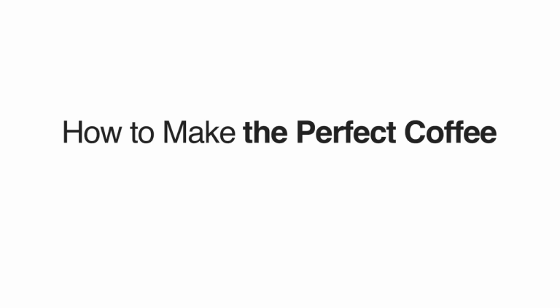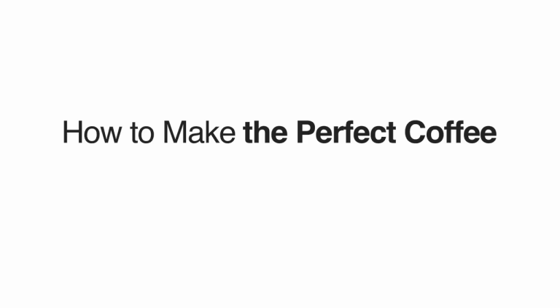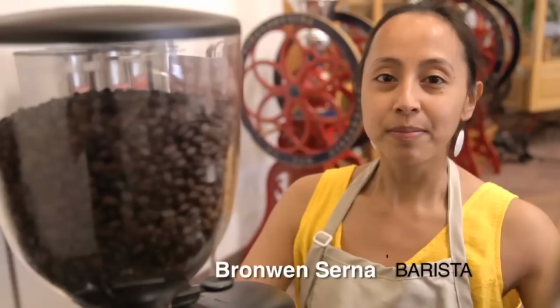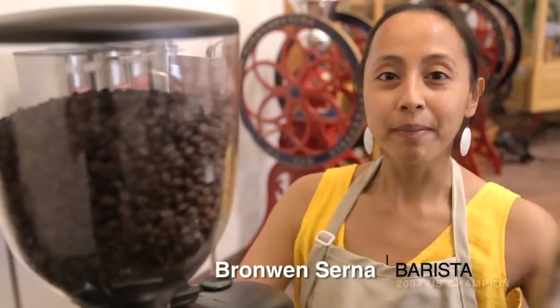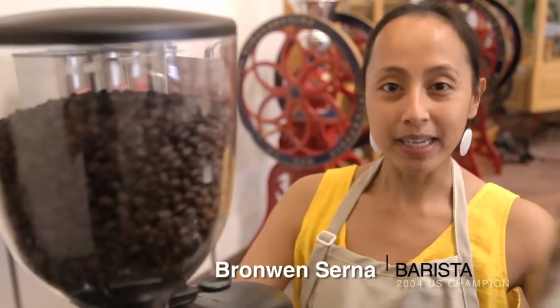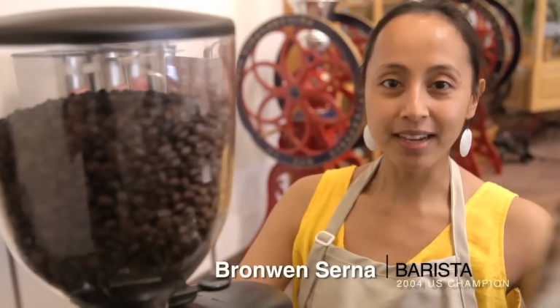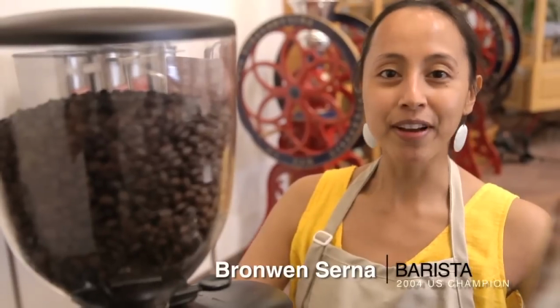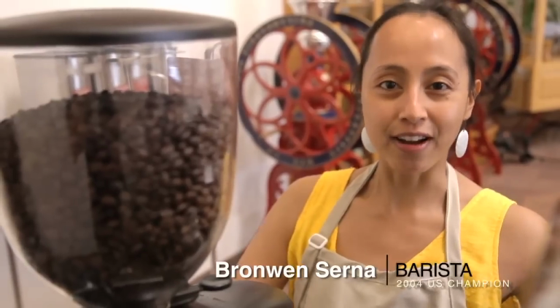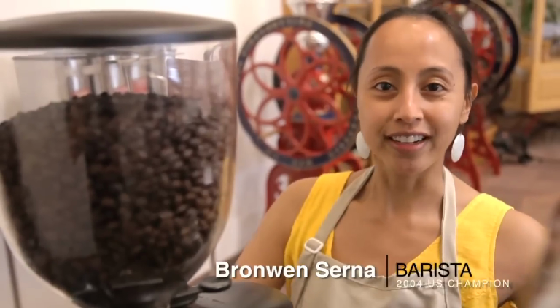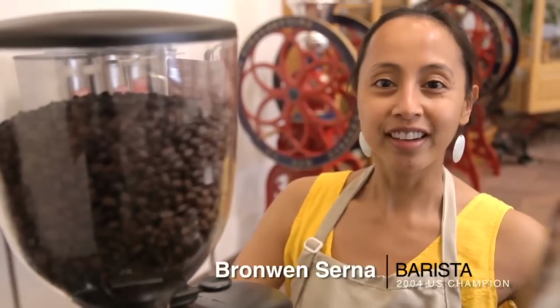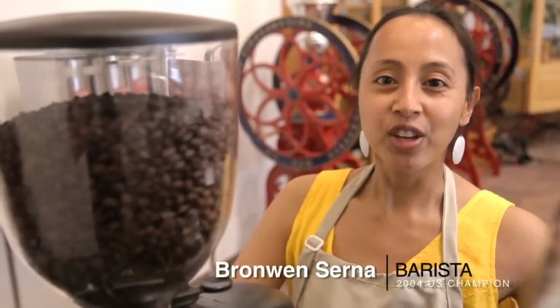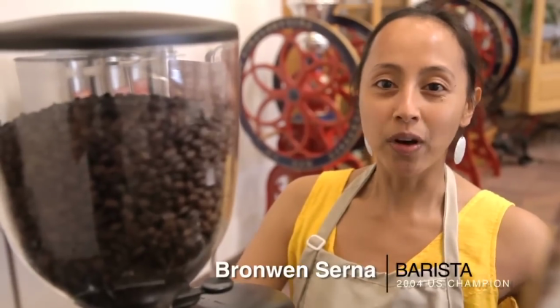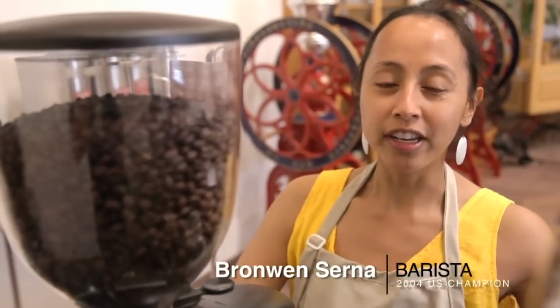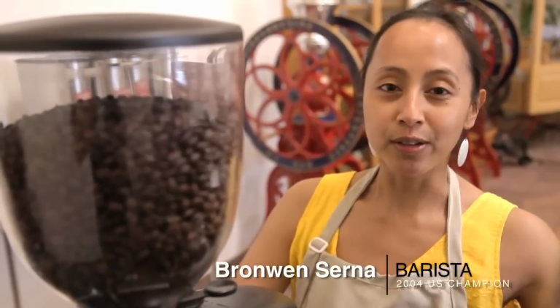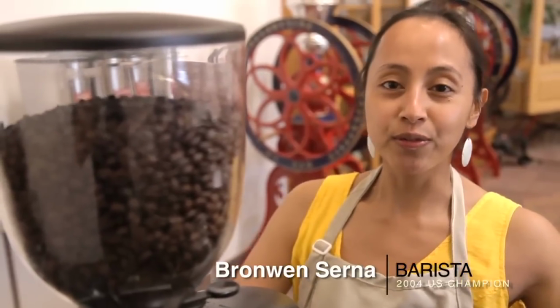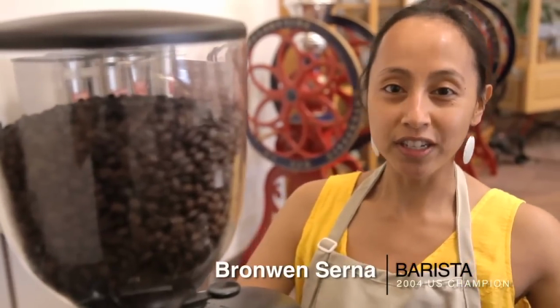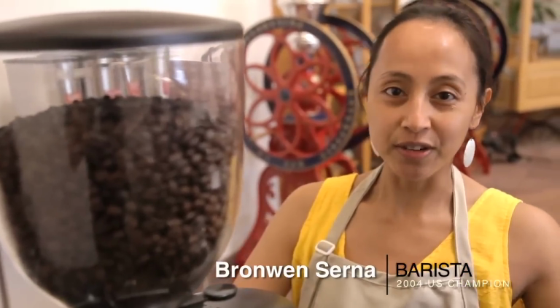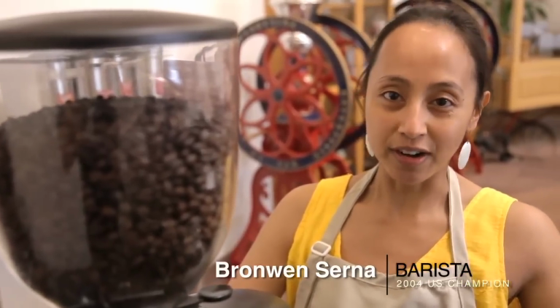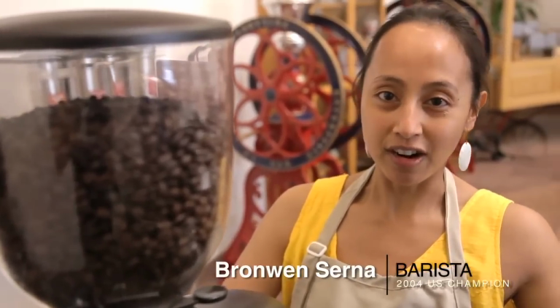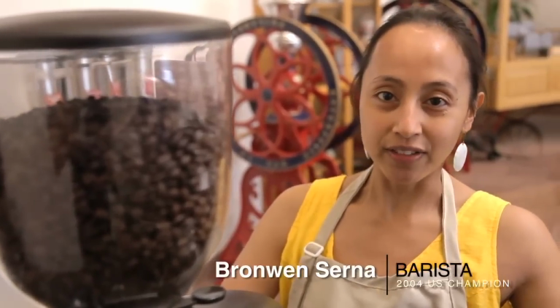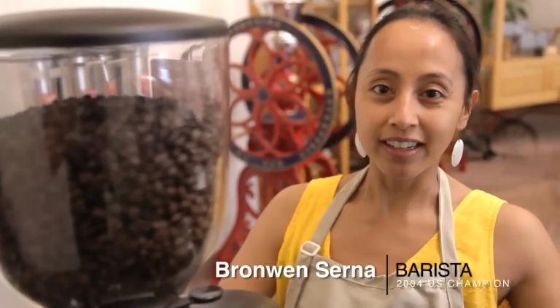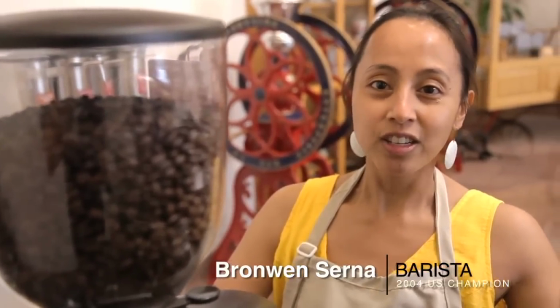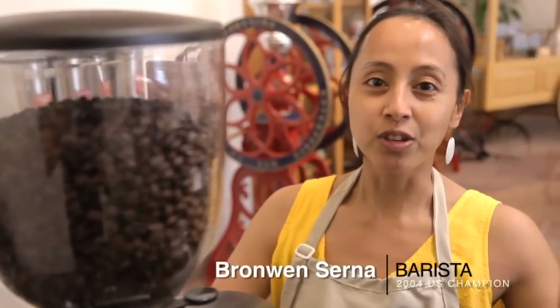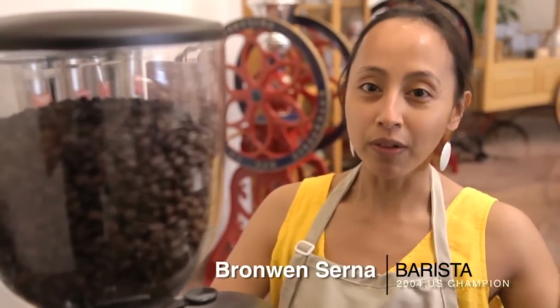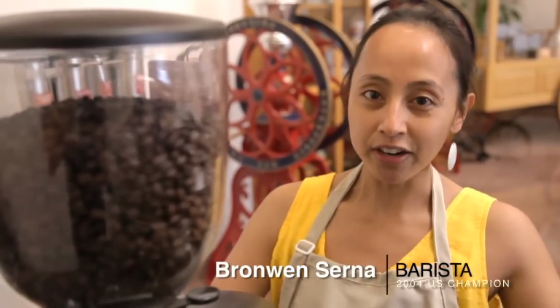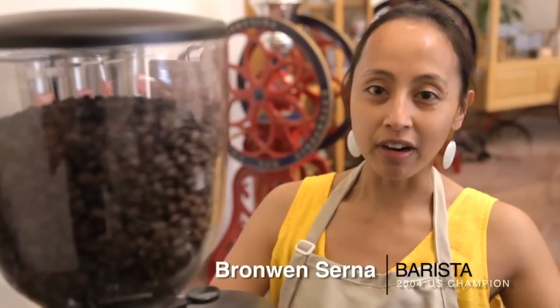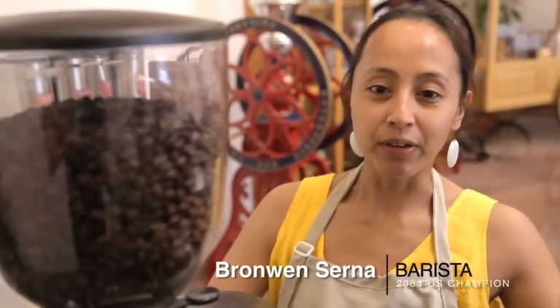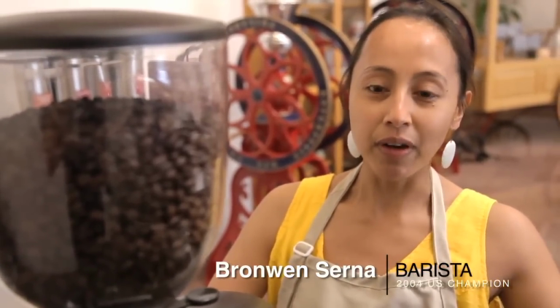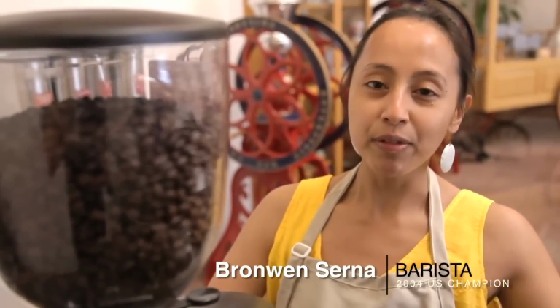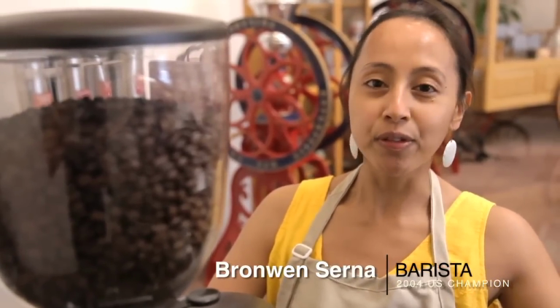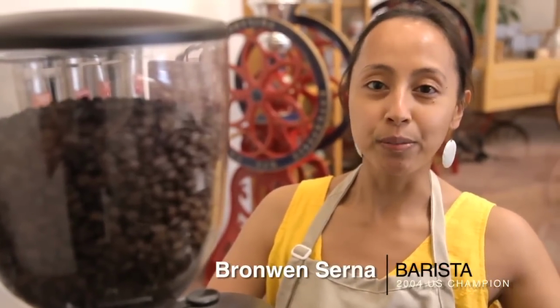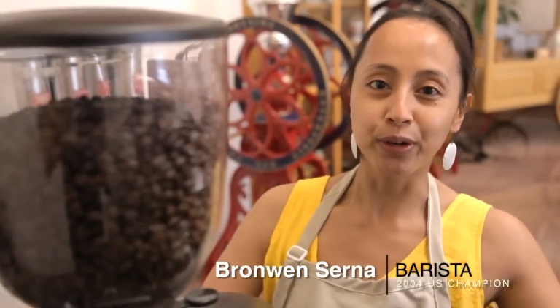To make the best cup of coffee, you want to use freshly ground coffee. So grind your coffee right before you brew.